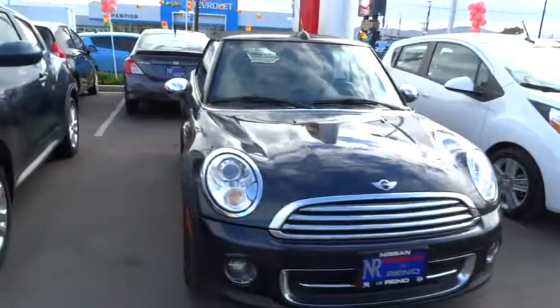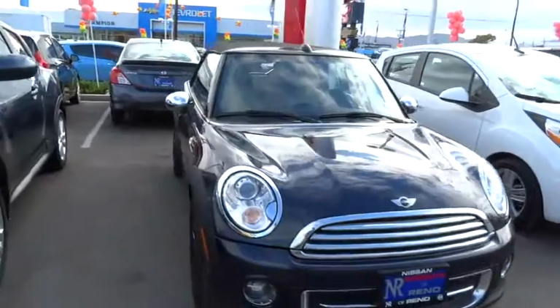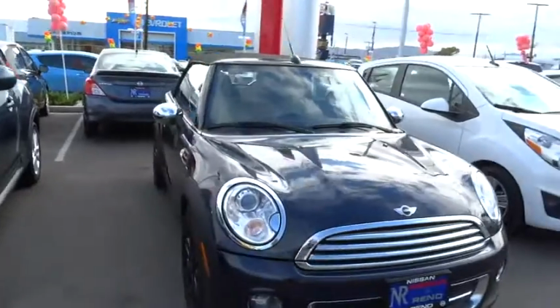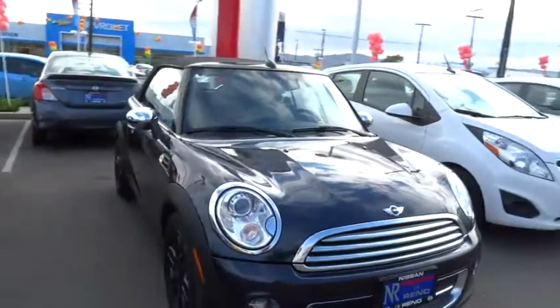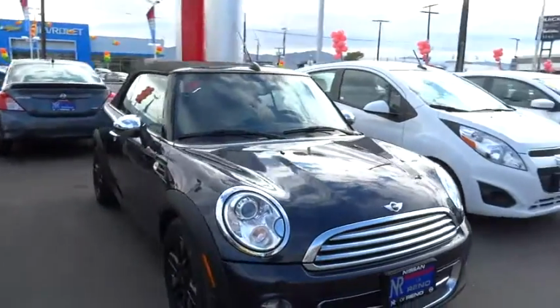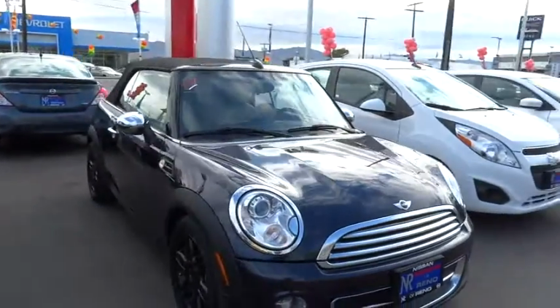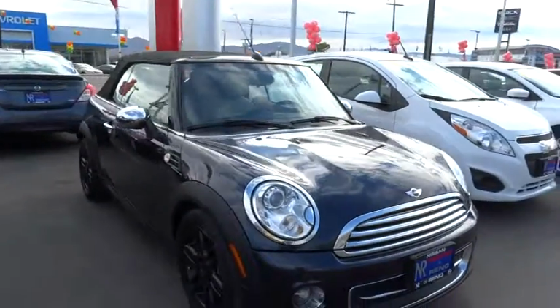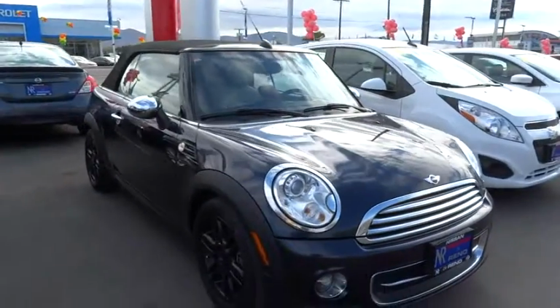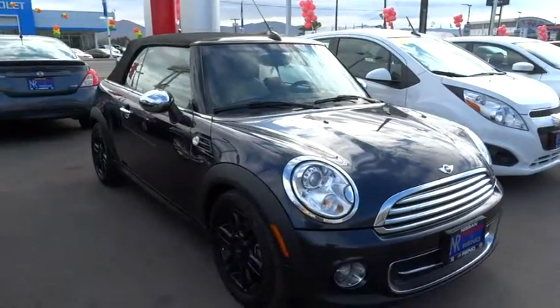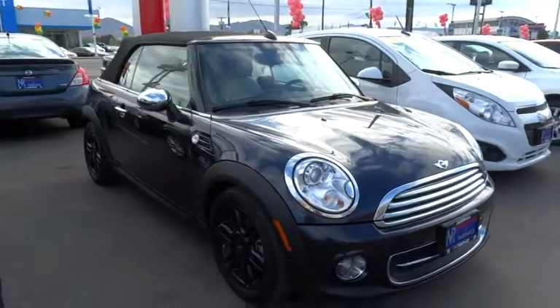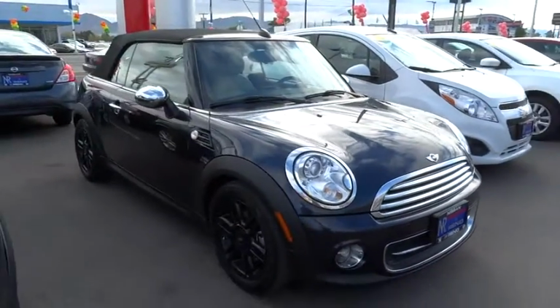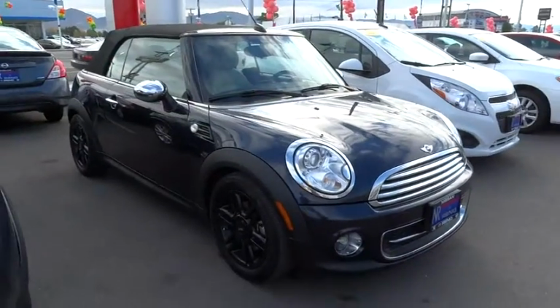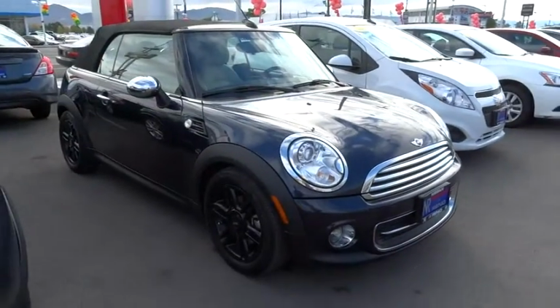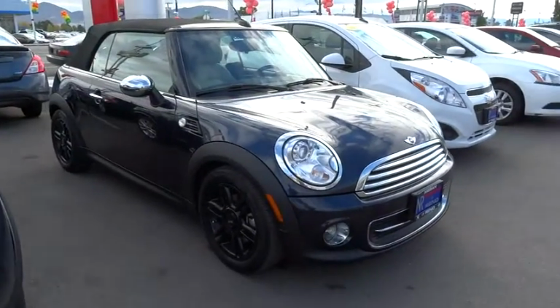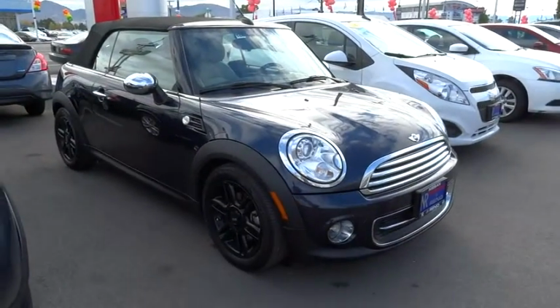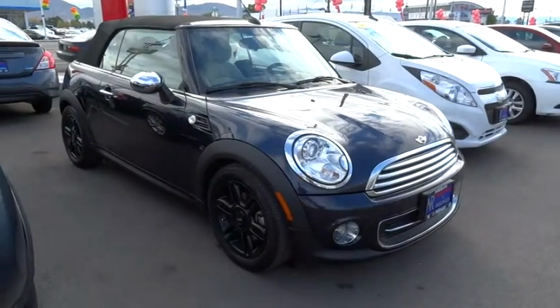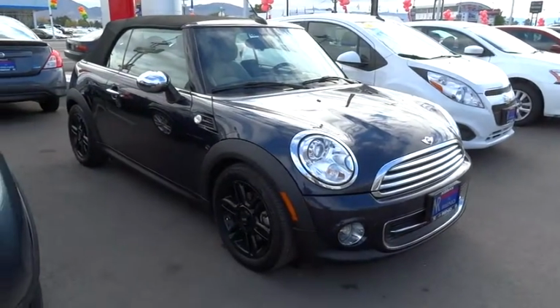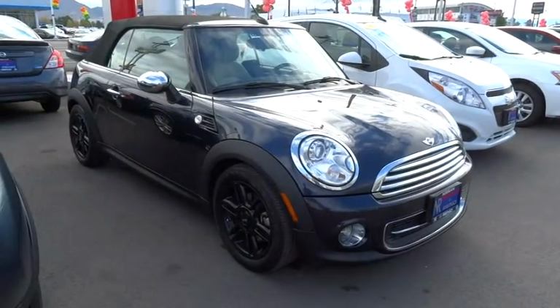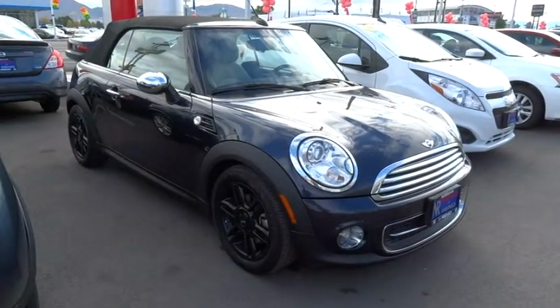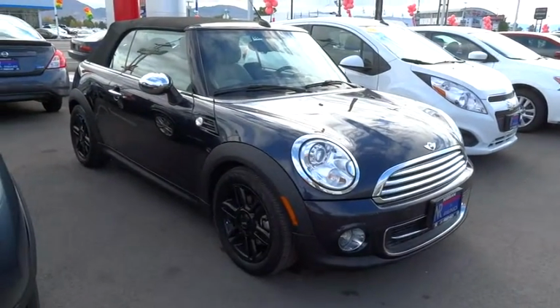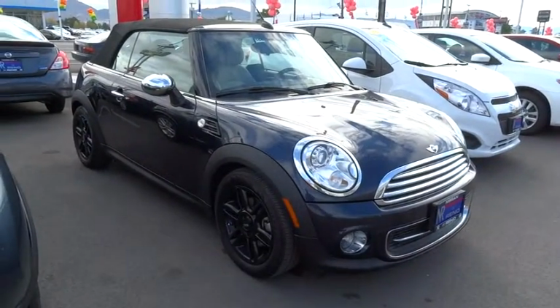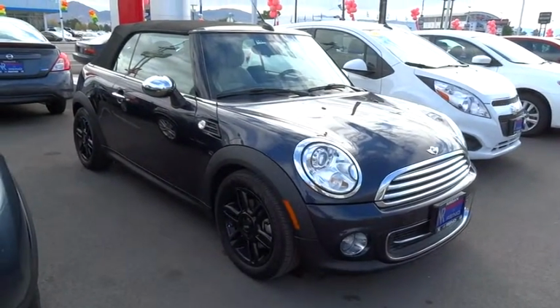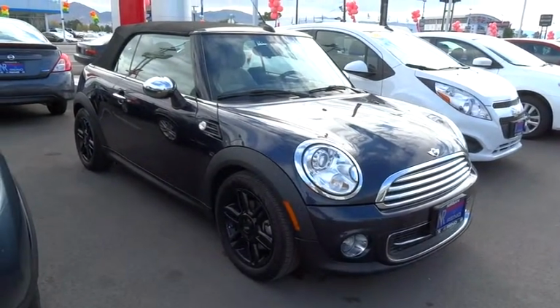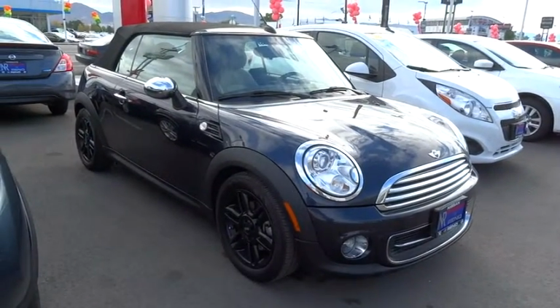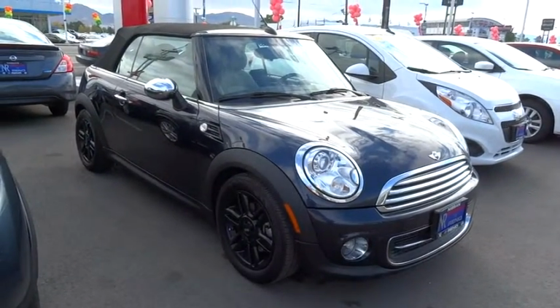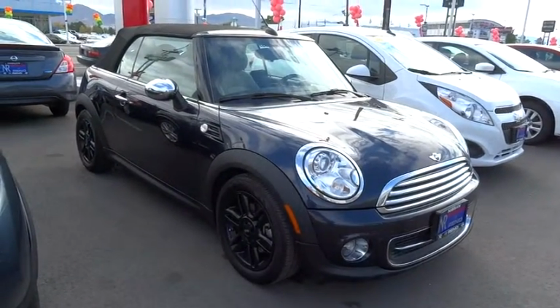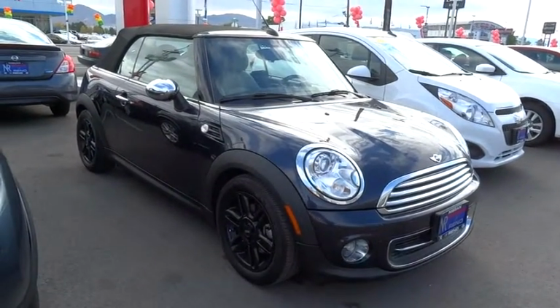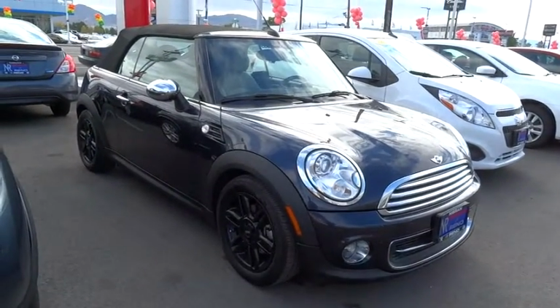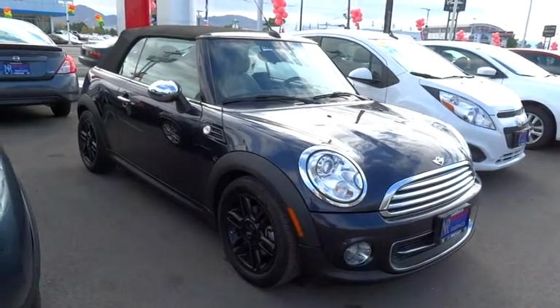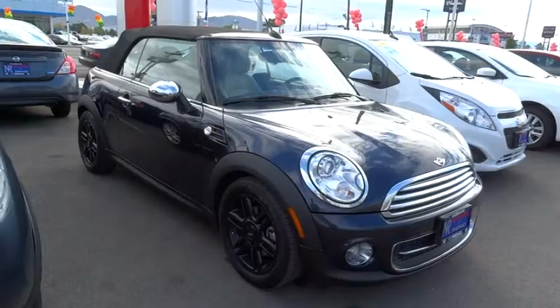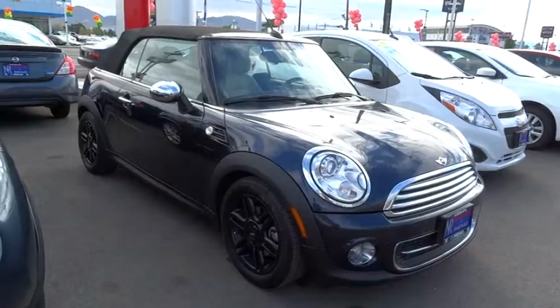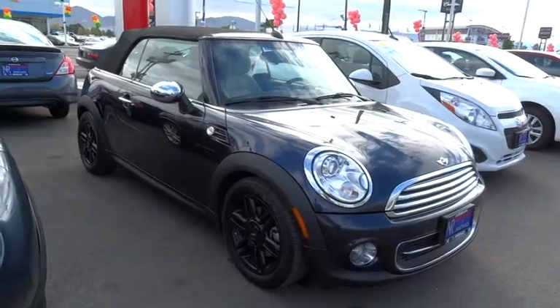This vehicle has less than 15,000 miles. Your new ride is just a phone call away.